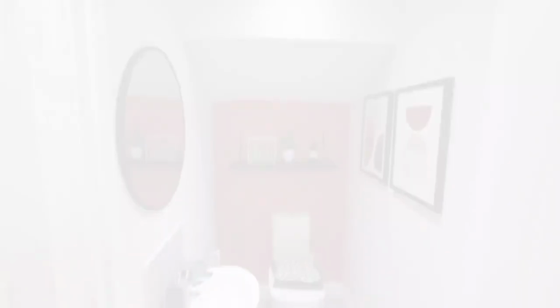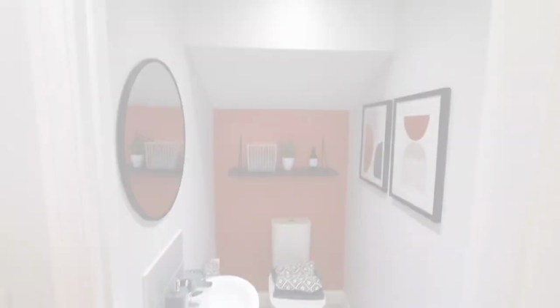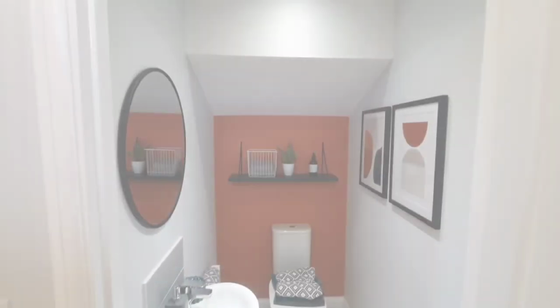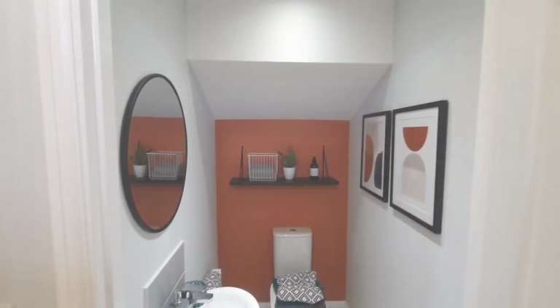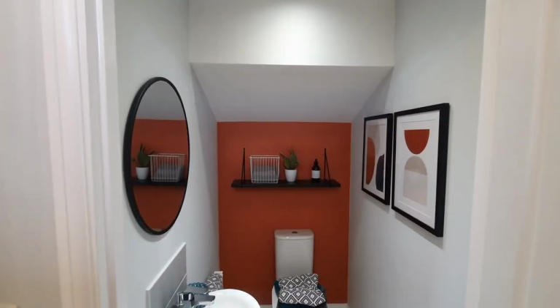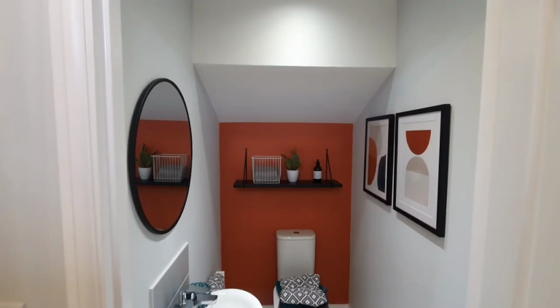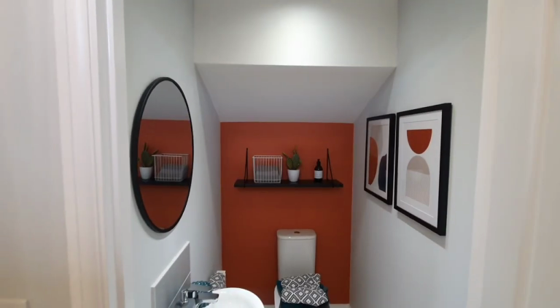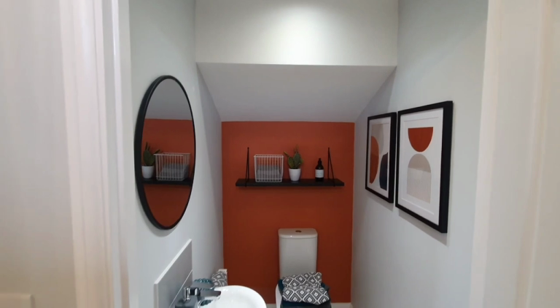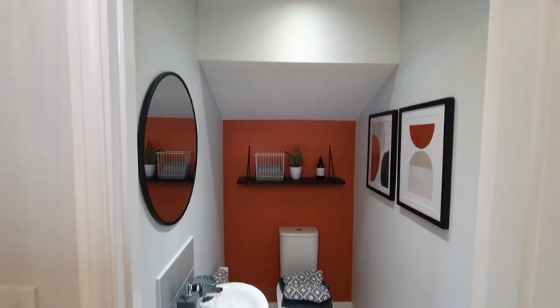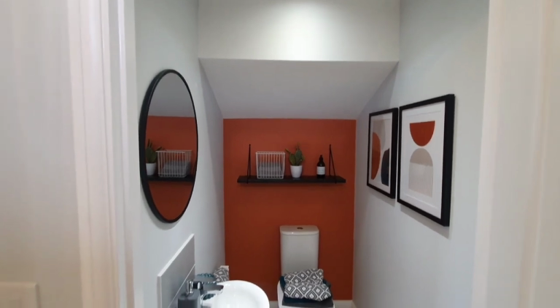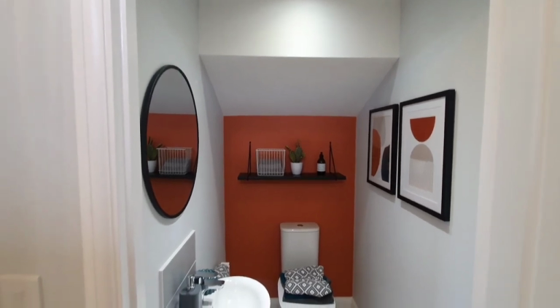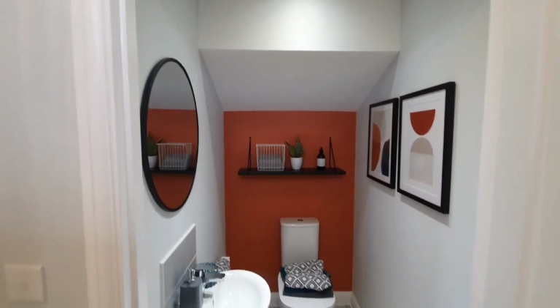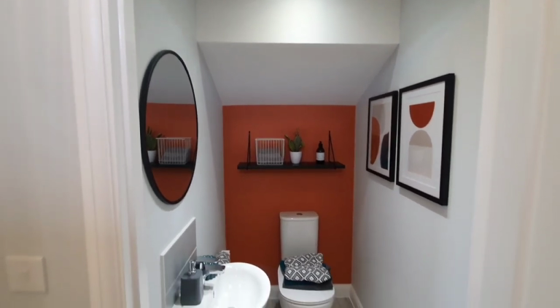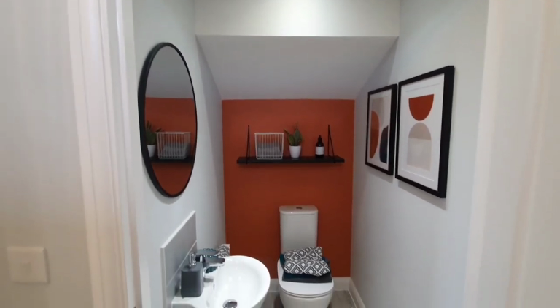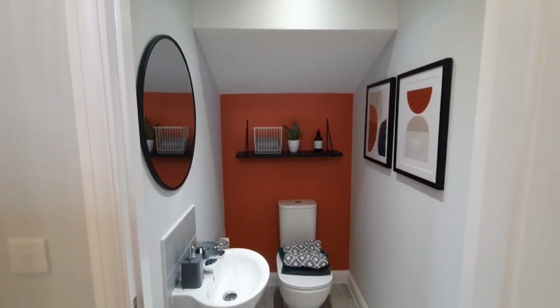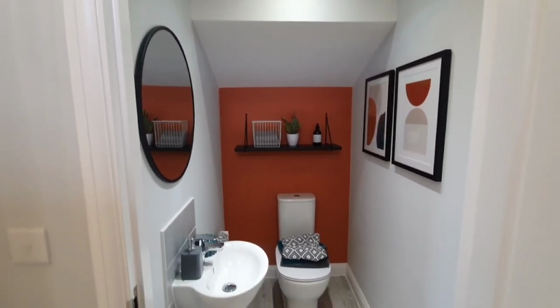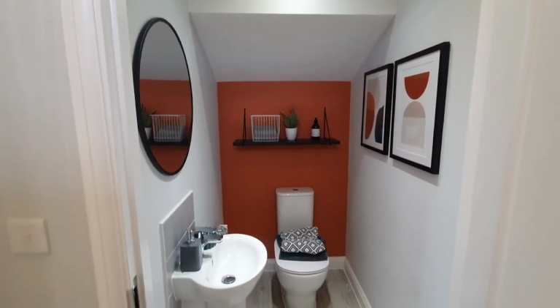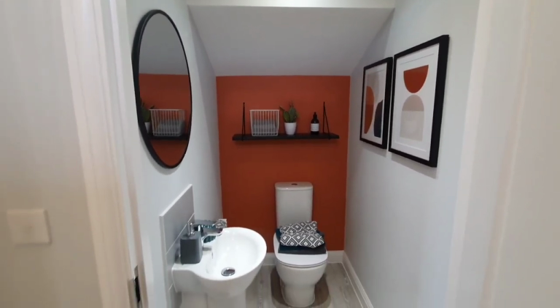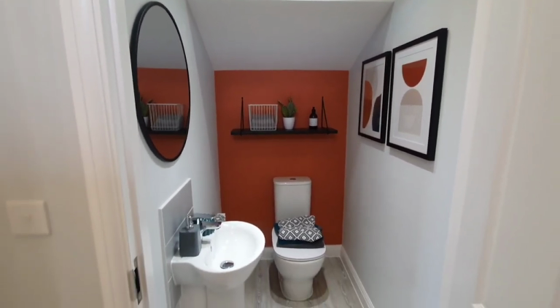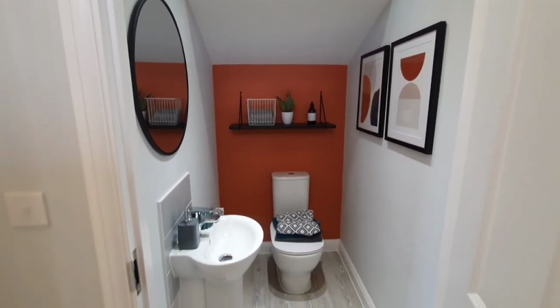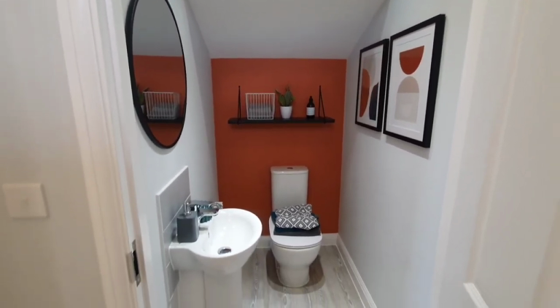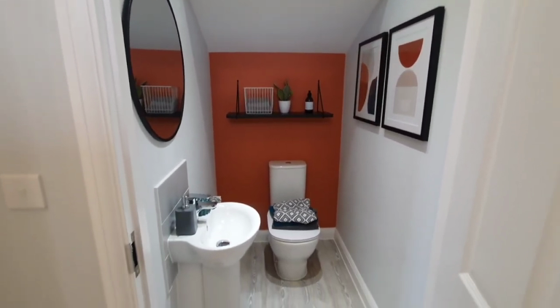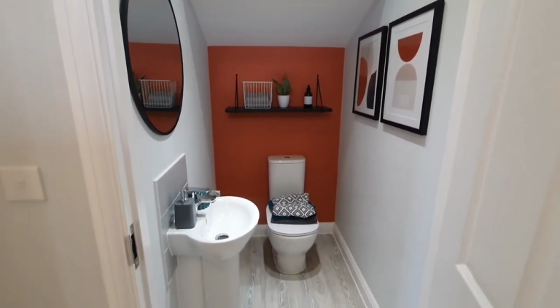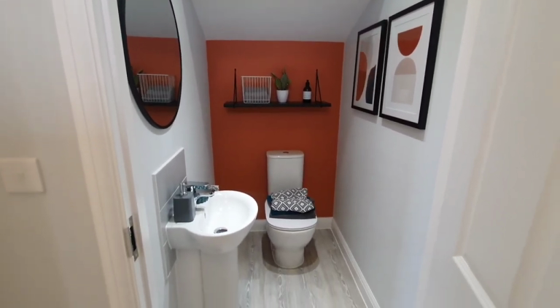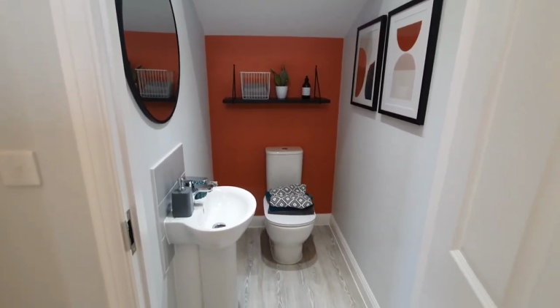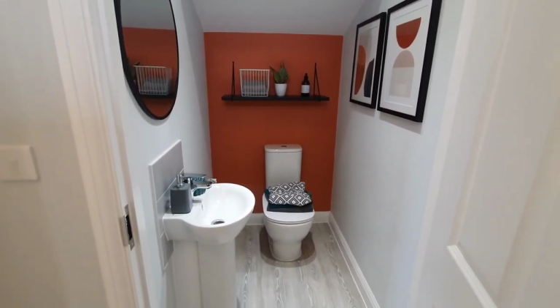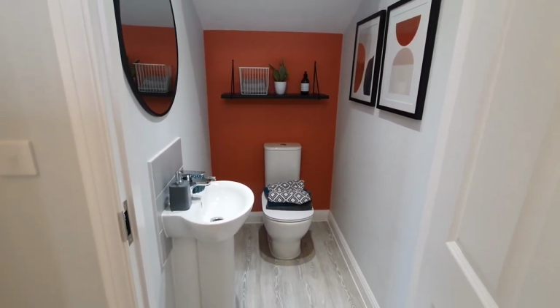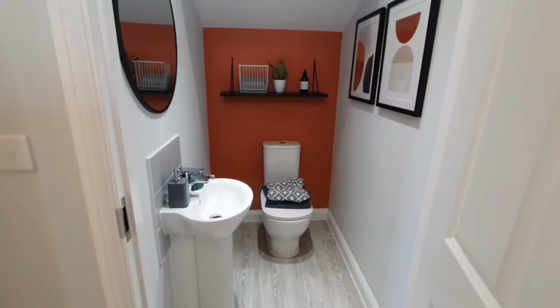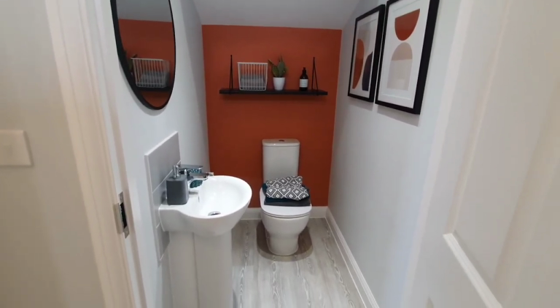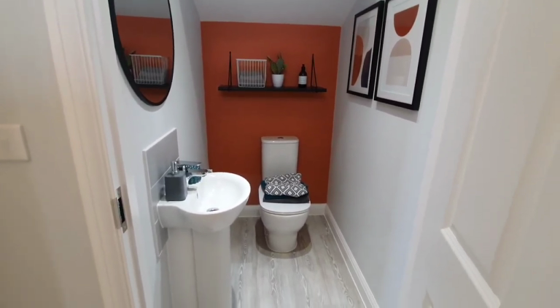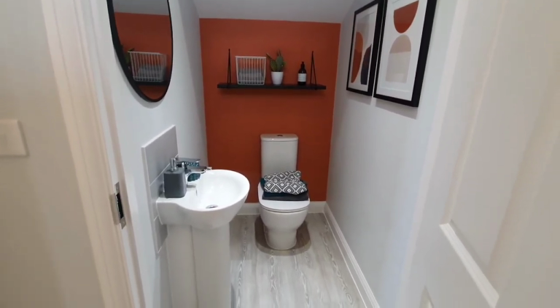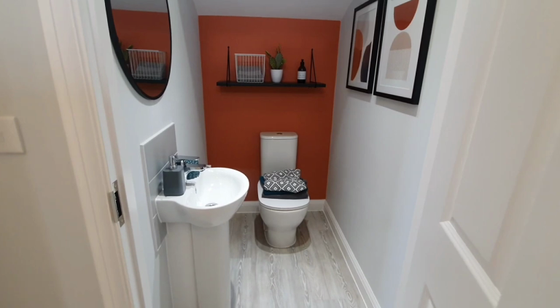So as you can see, we have a small entranceway which leads on to the WC downstairs toilet.